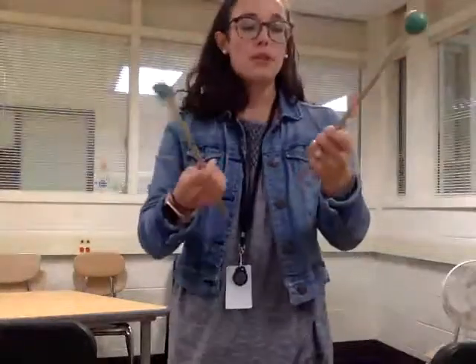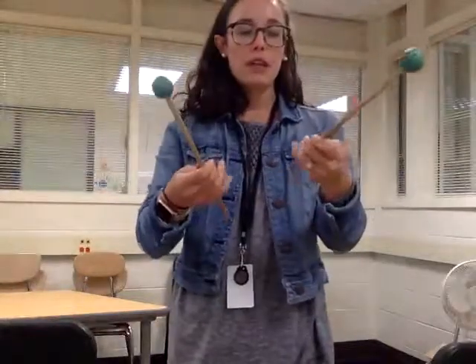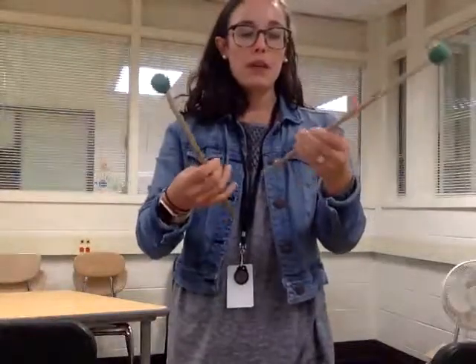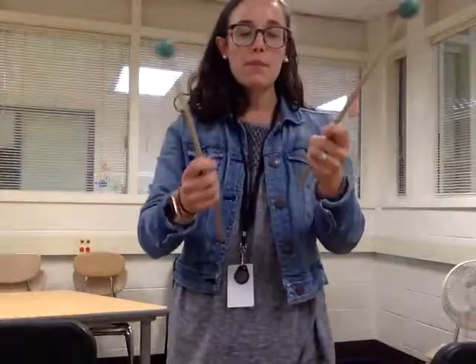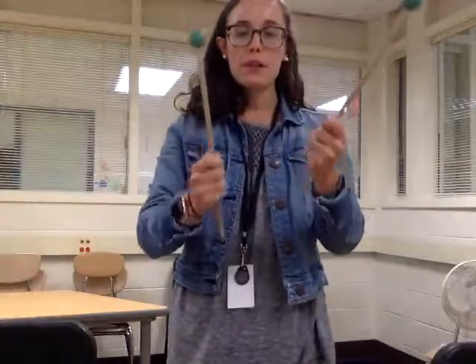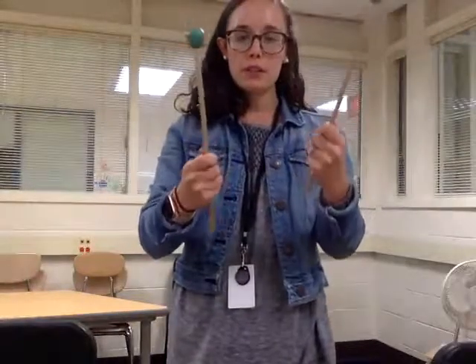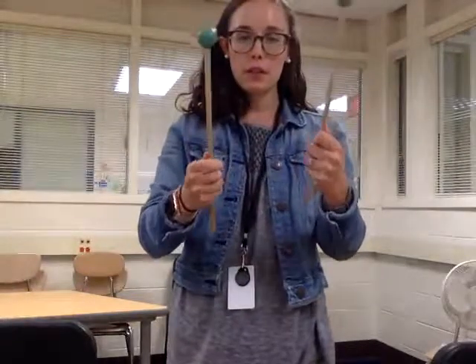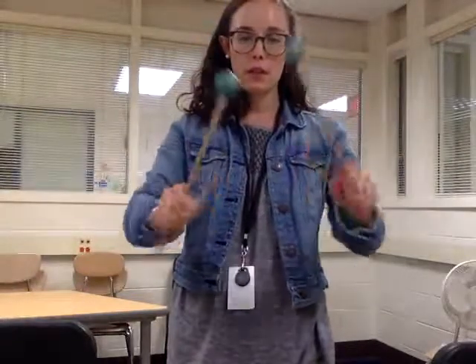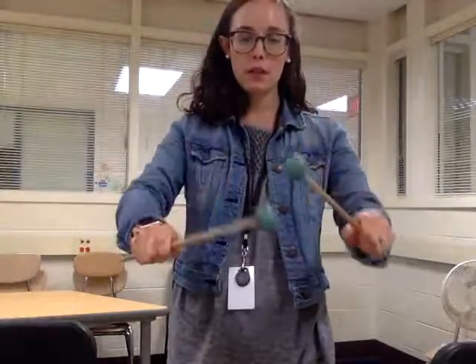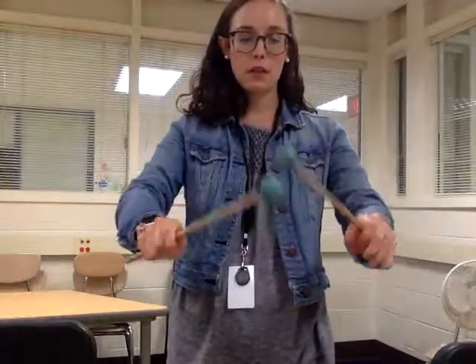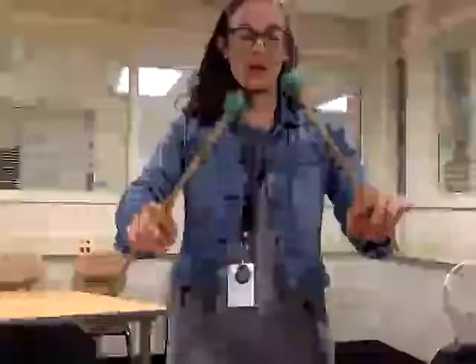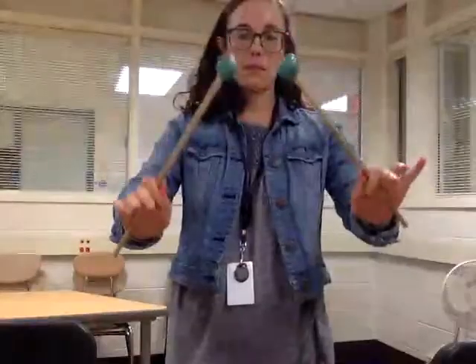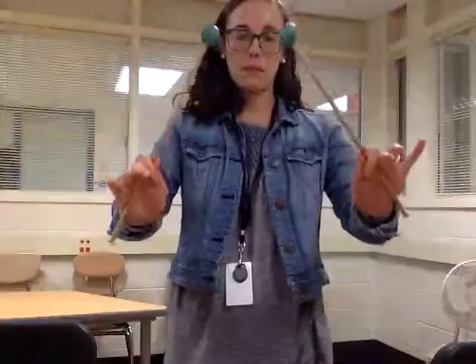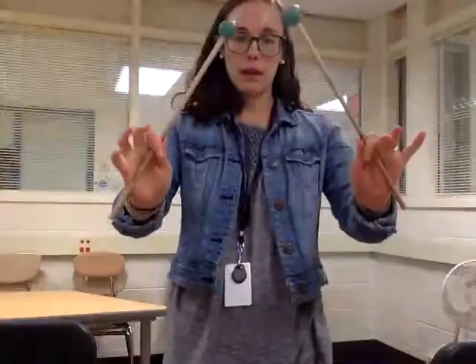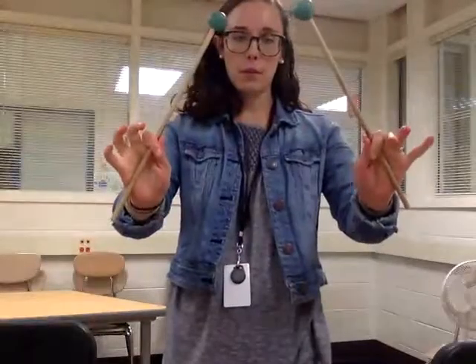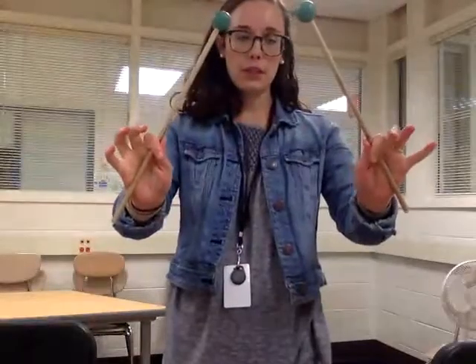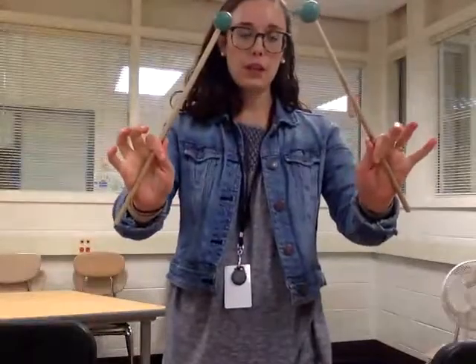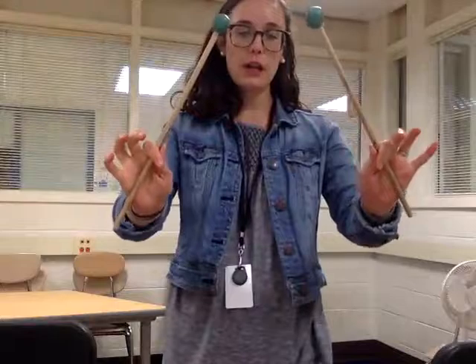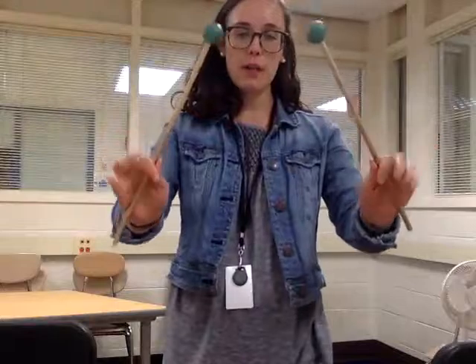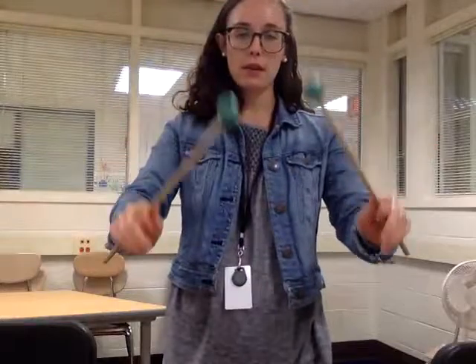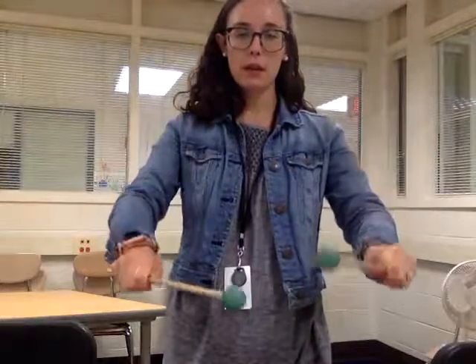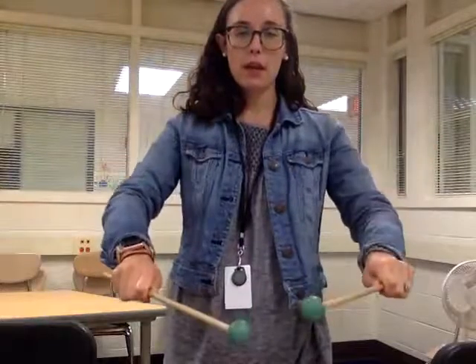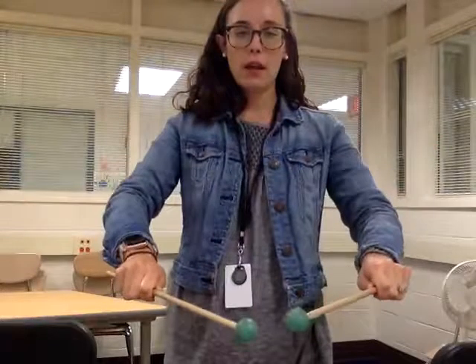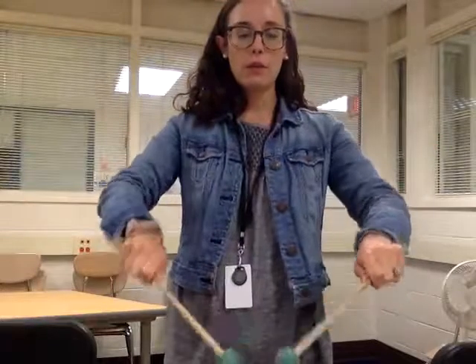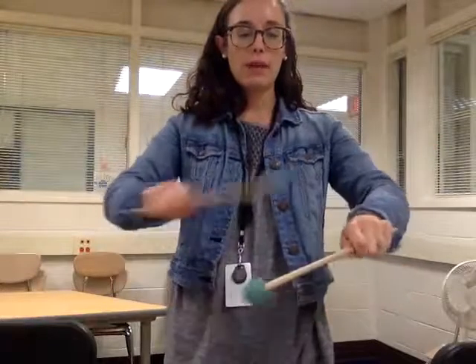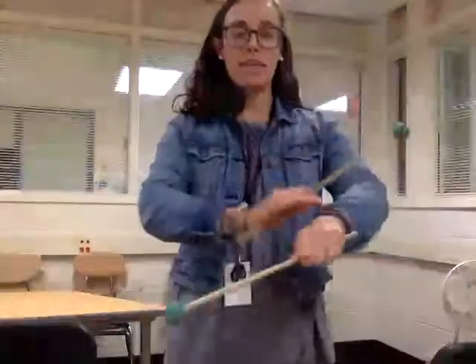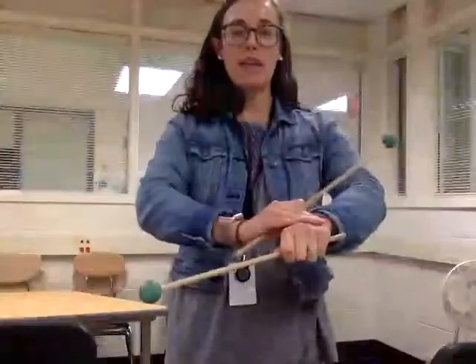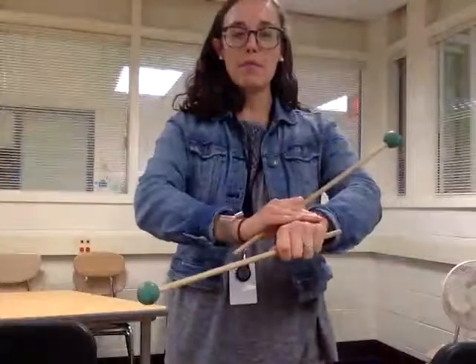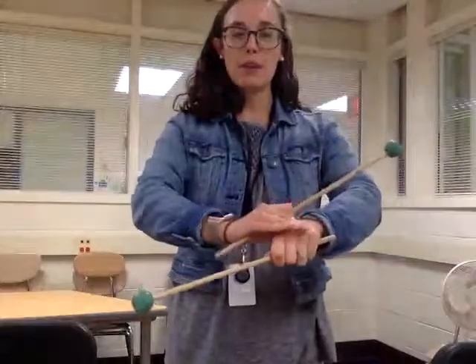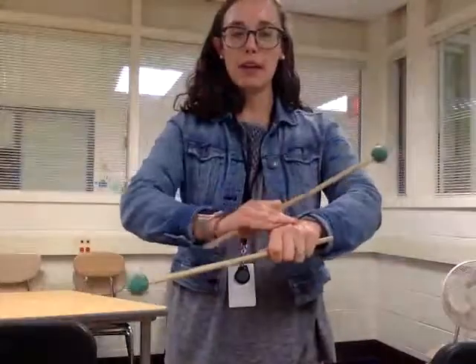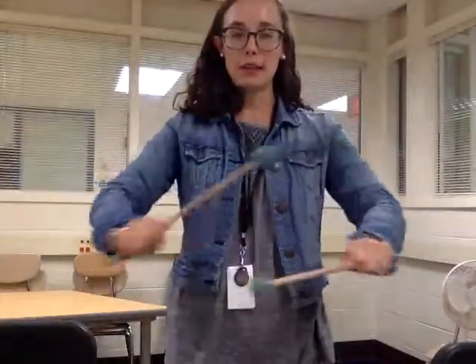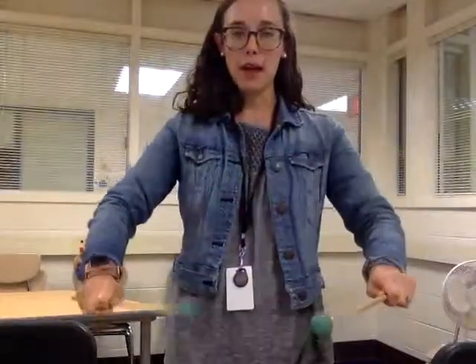Check in my grip first. We've got our pointer and our thumb on there, and then we want that flat part of our hand up.